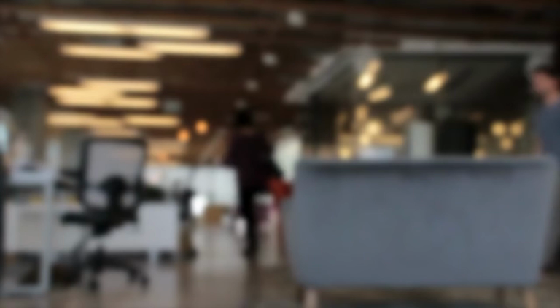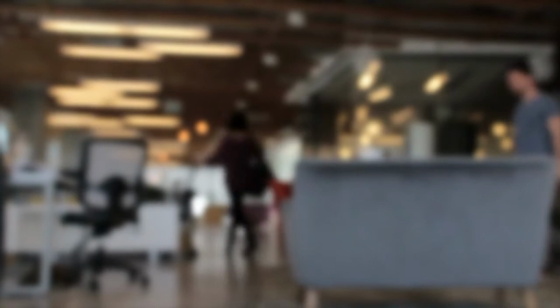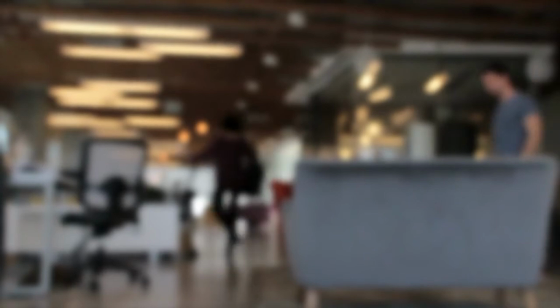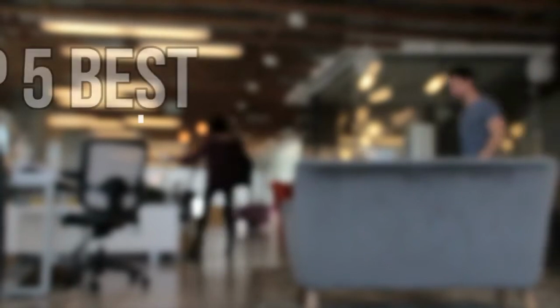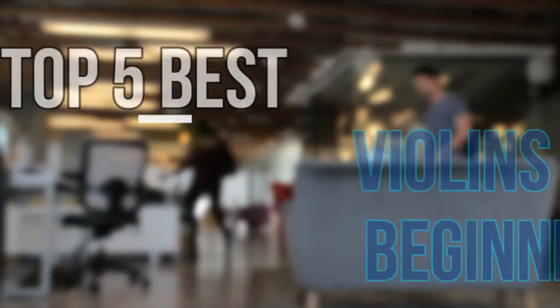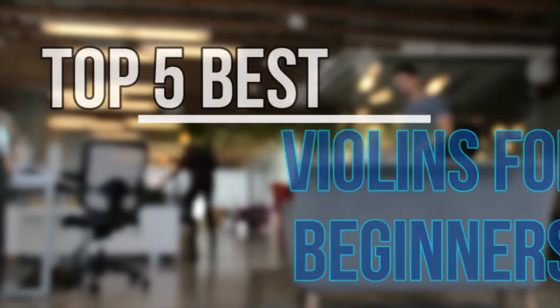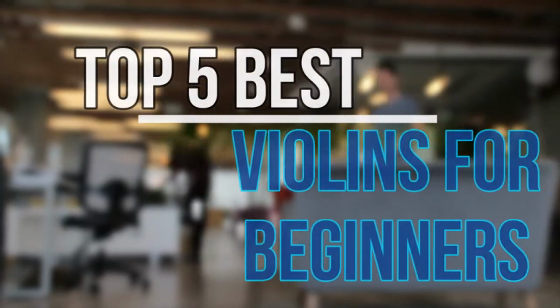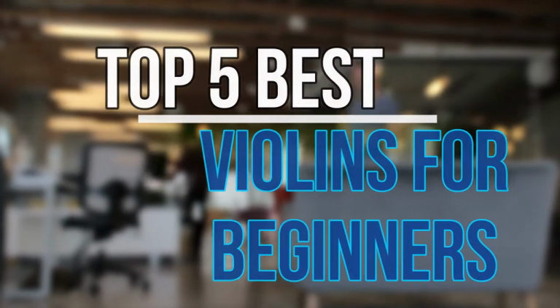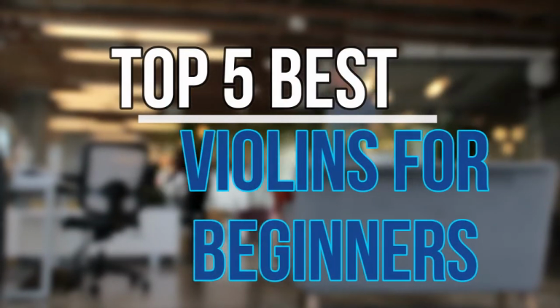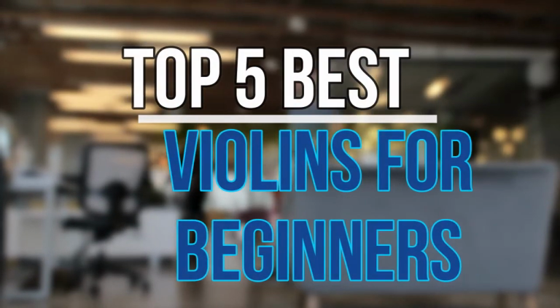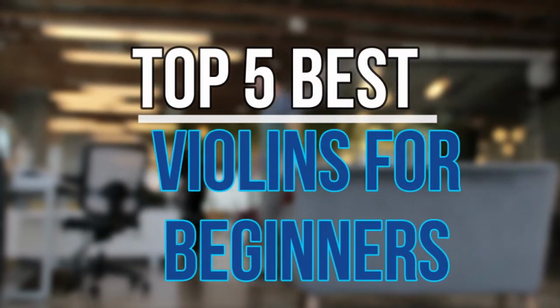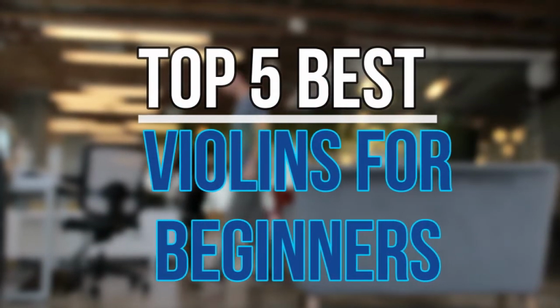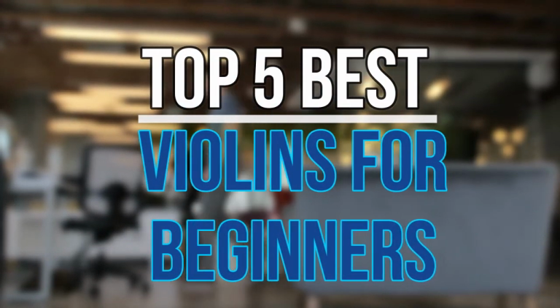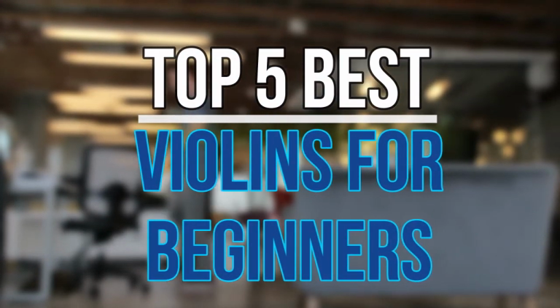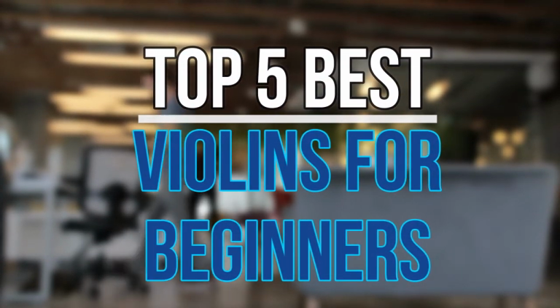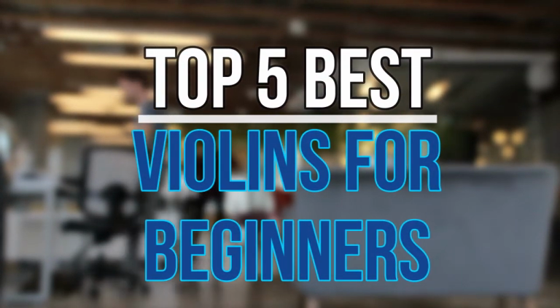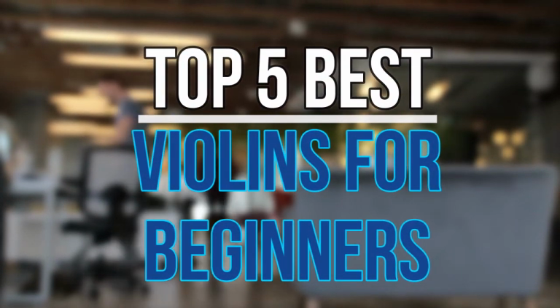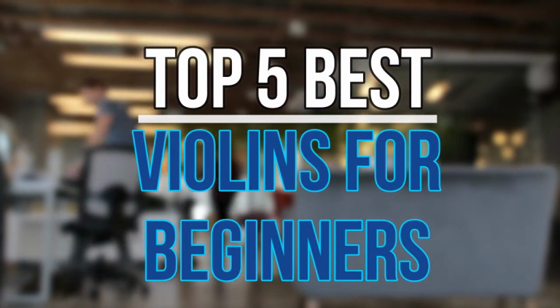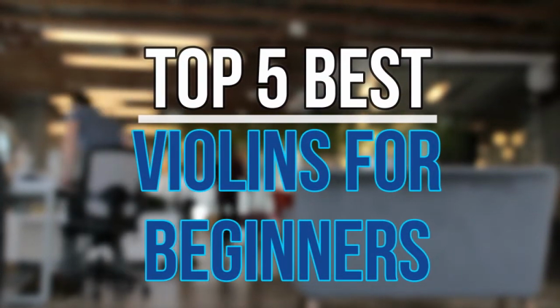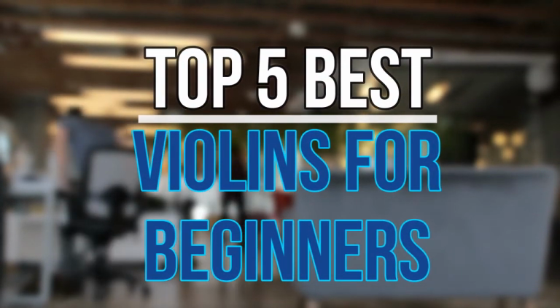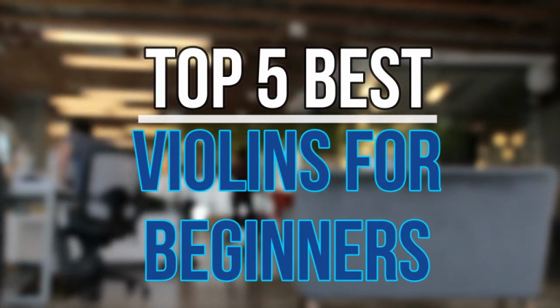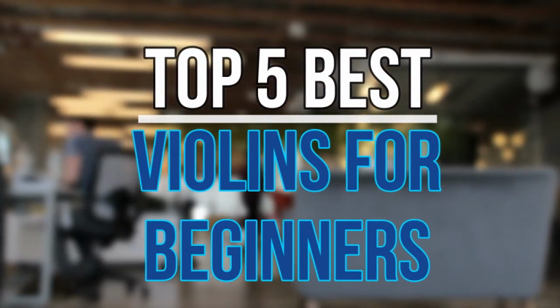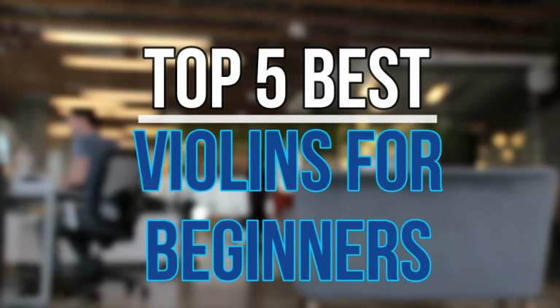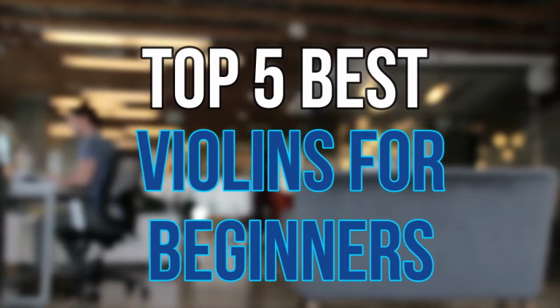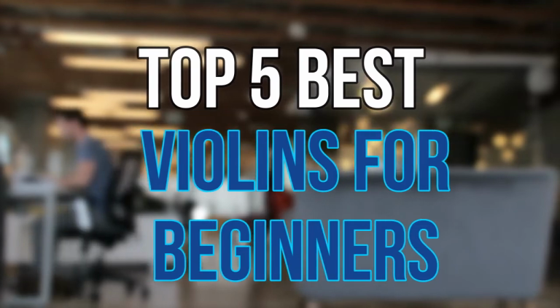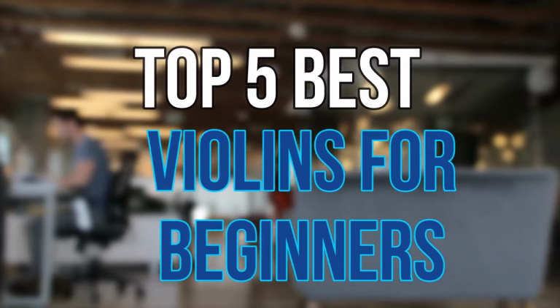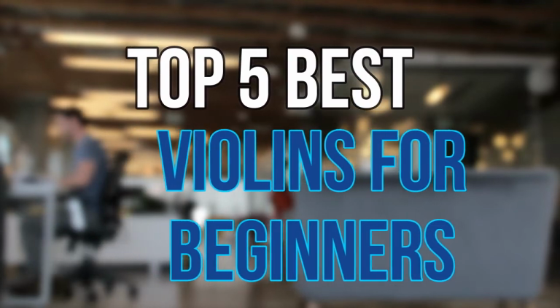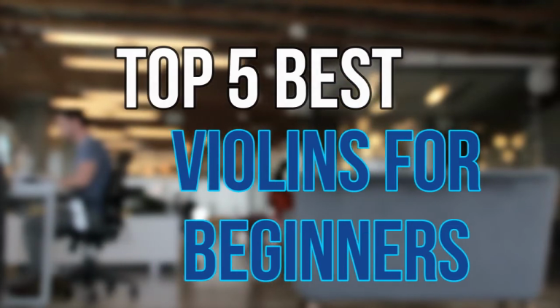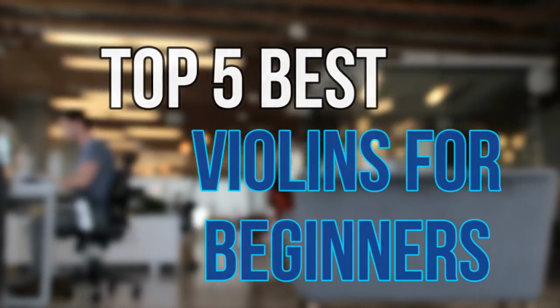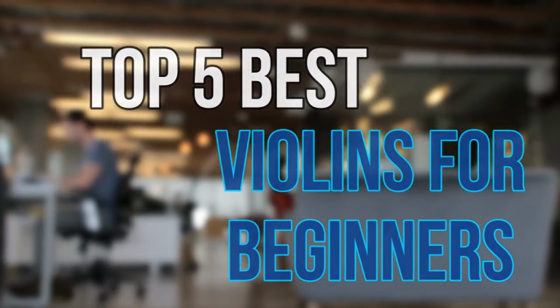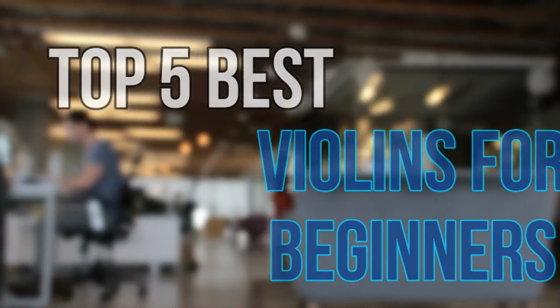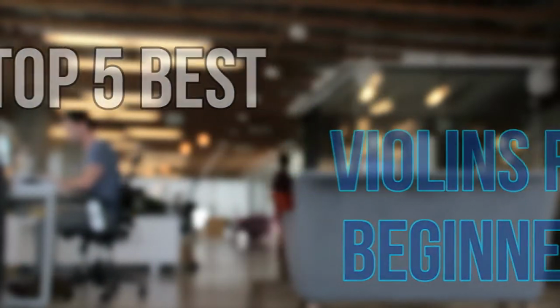Hello guys, today in this video we are going to help you find out the best violins for beginners on the market. Let's get started with the list.